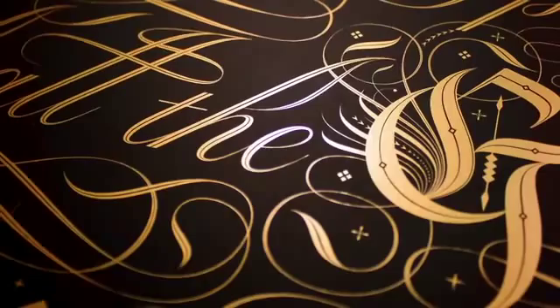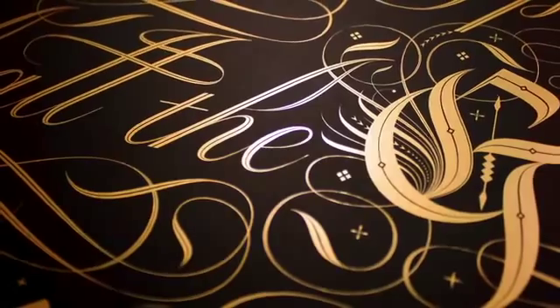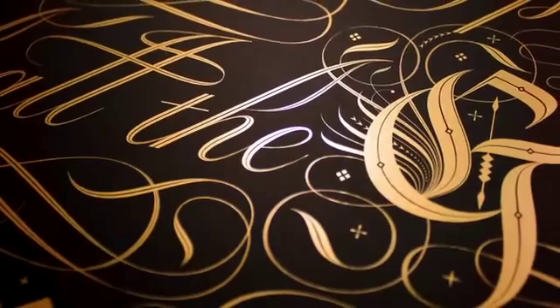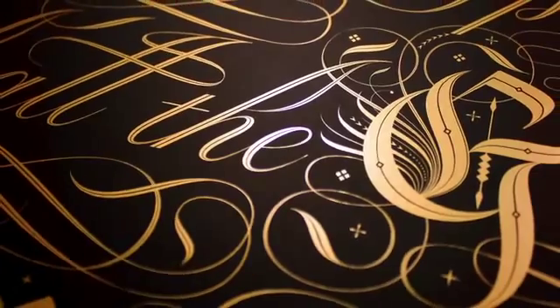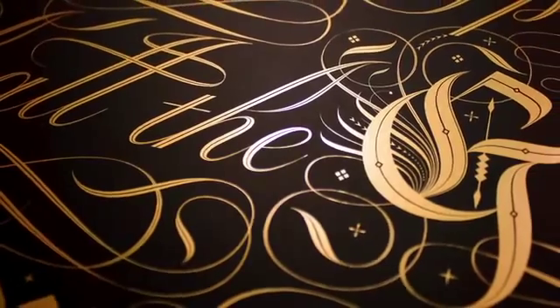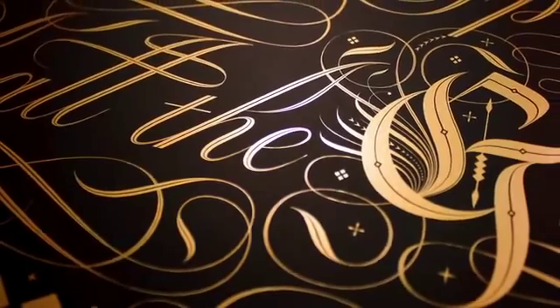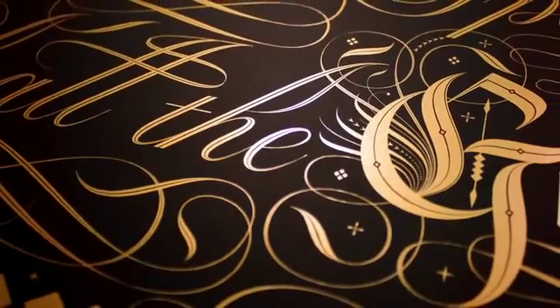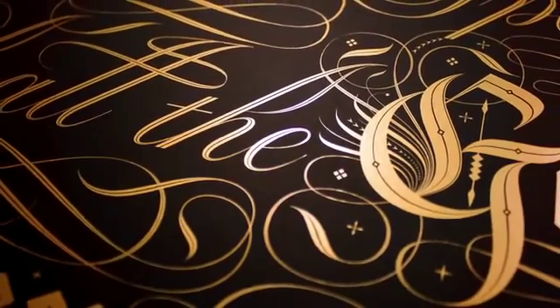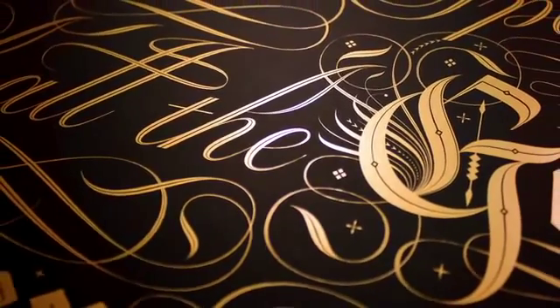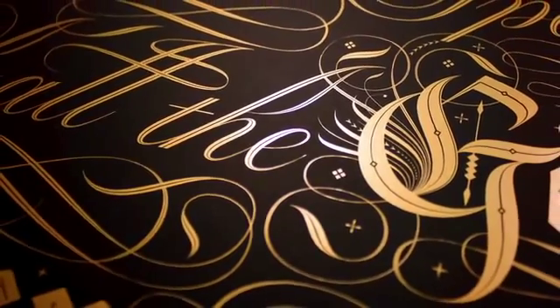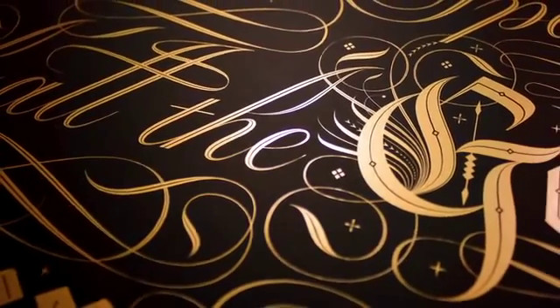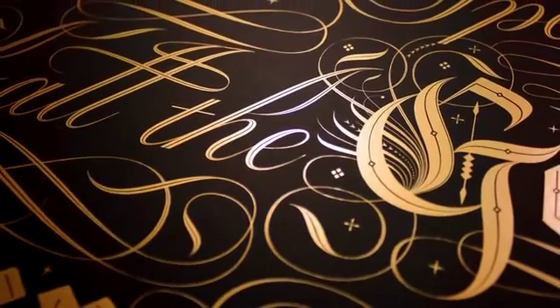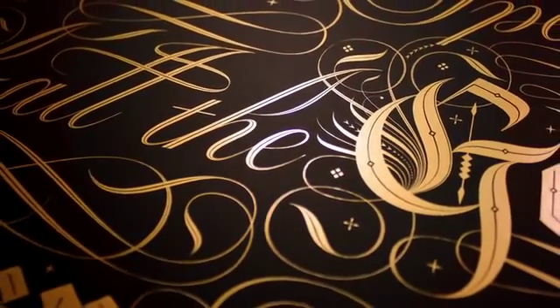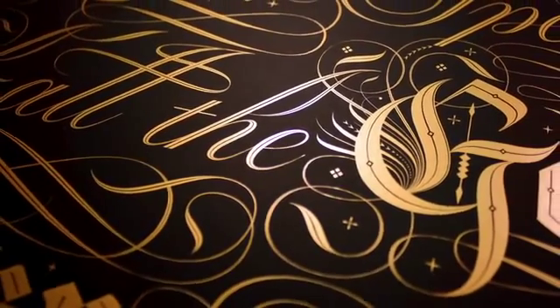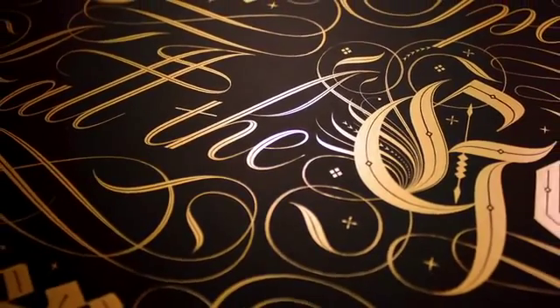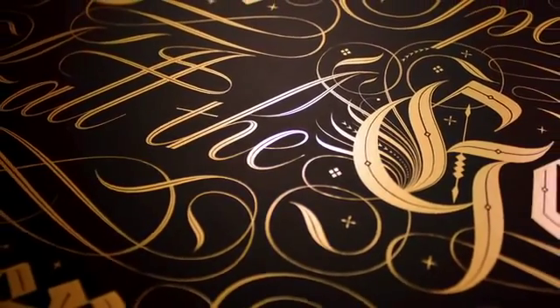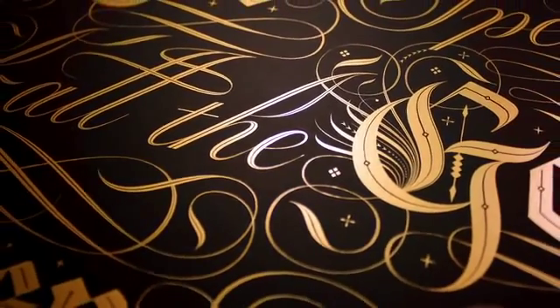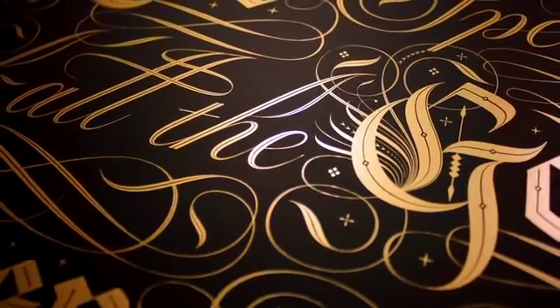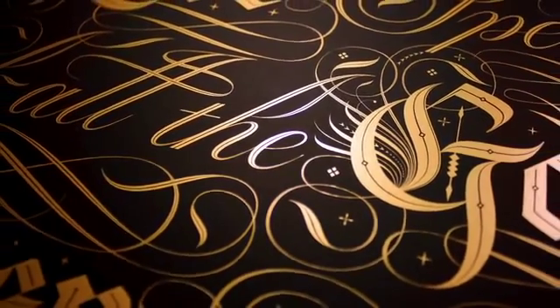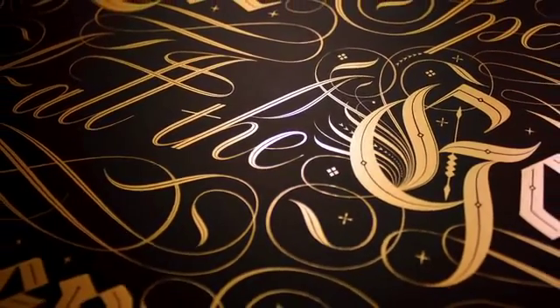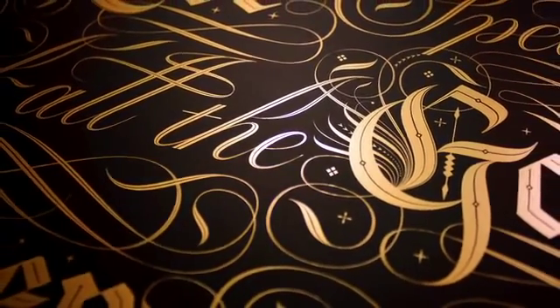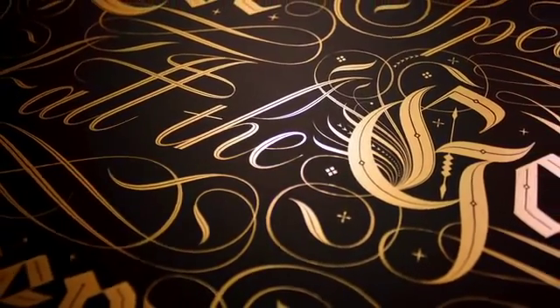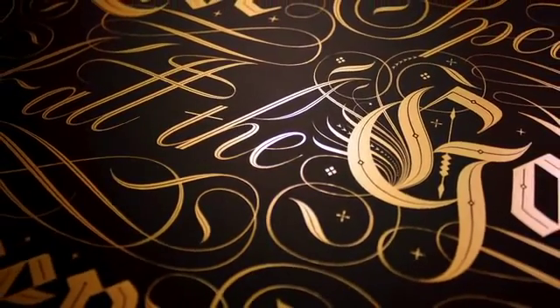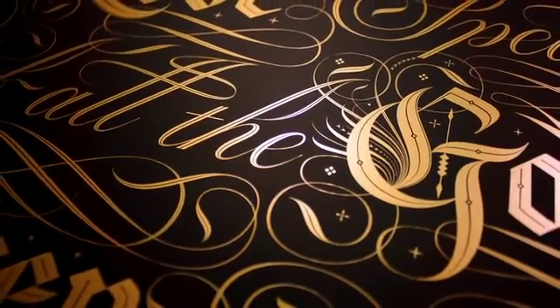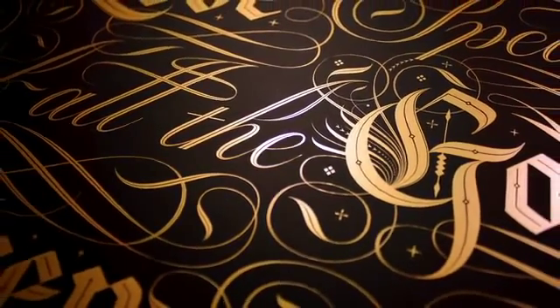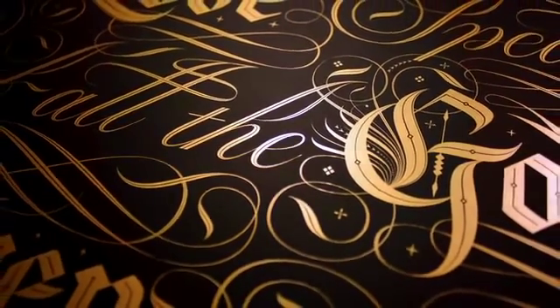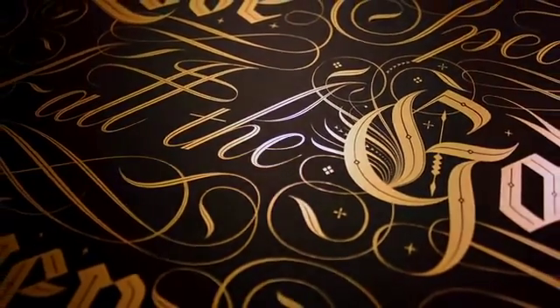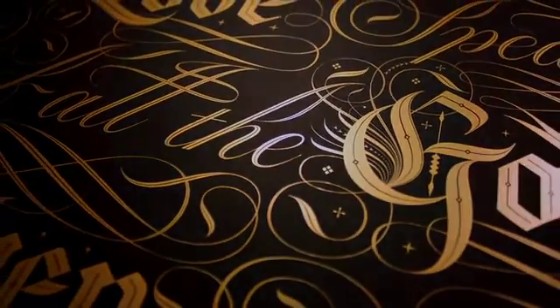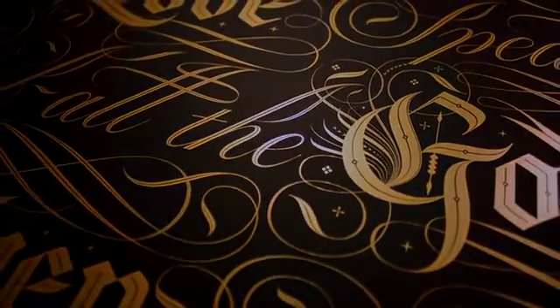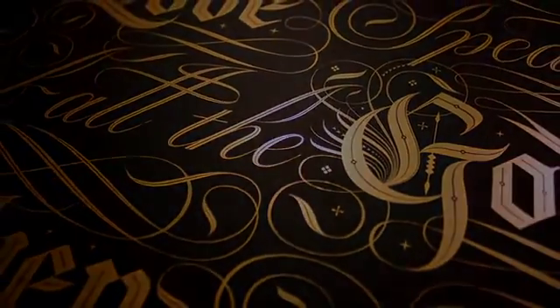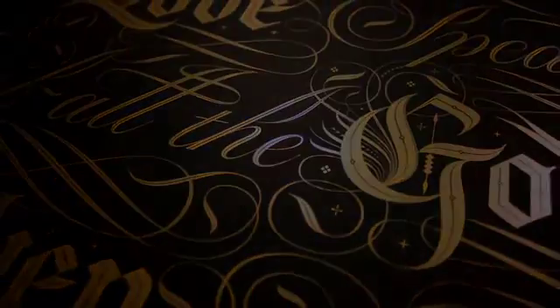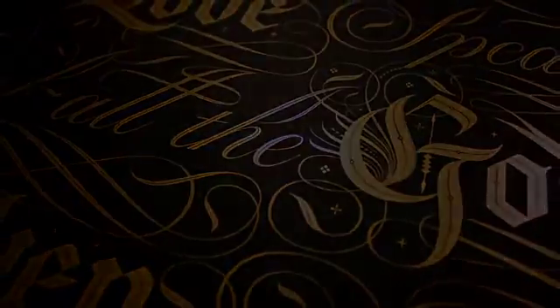I try to draw from the past but create something that's of our time.